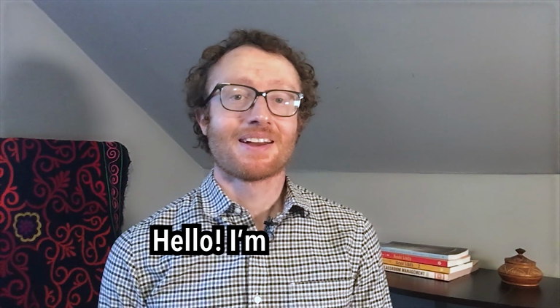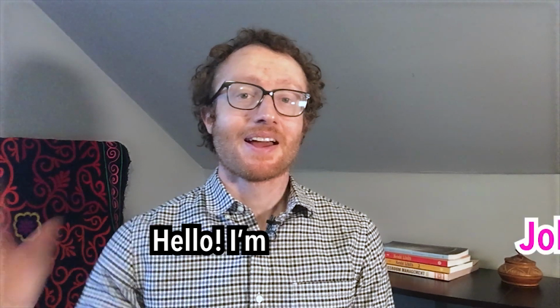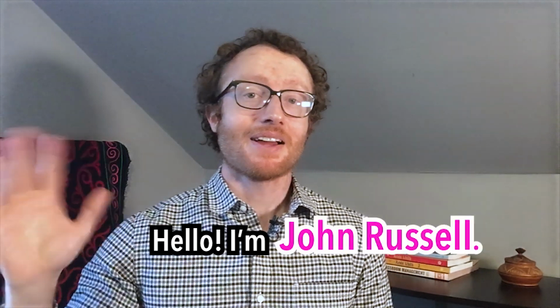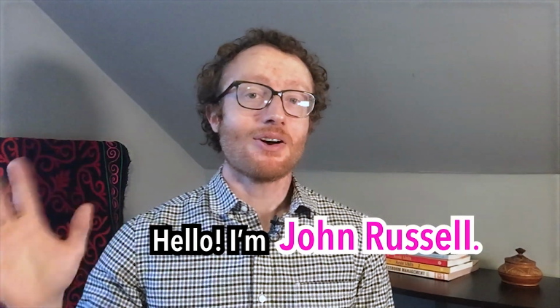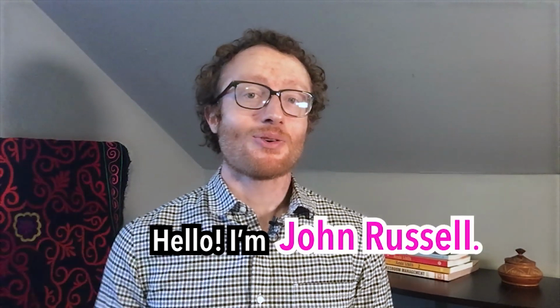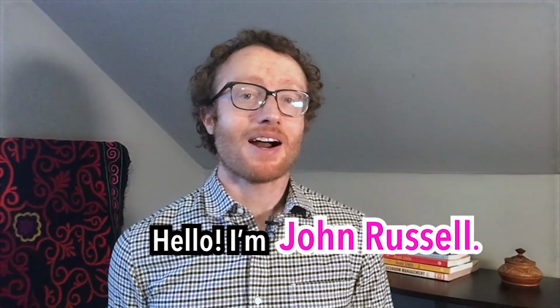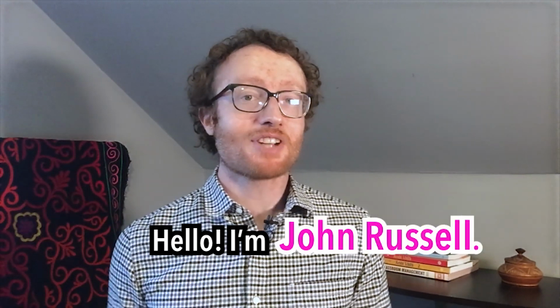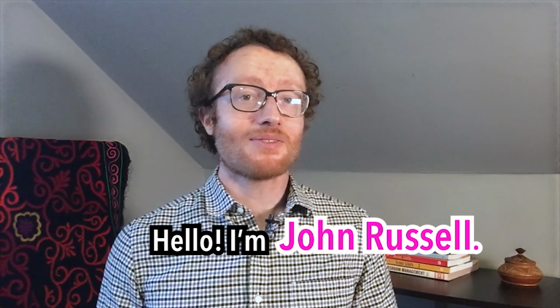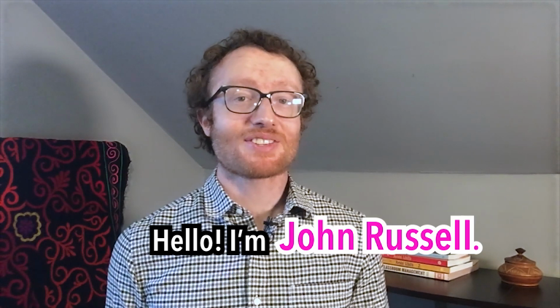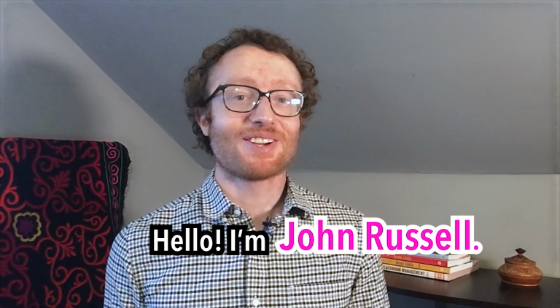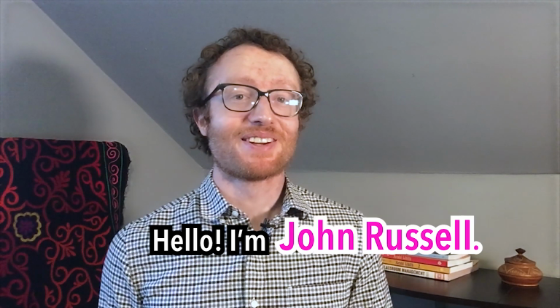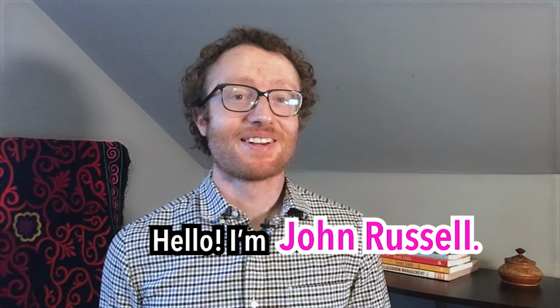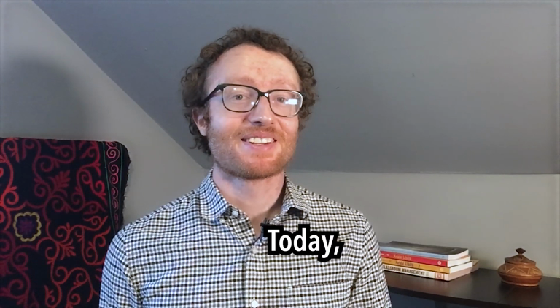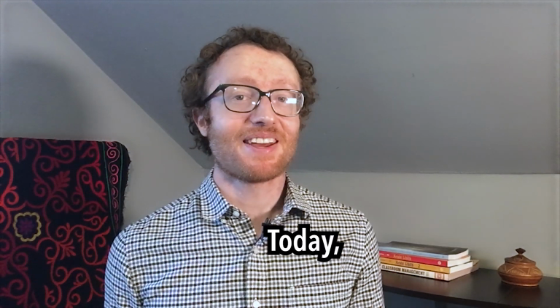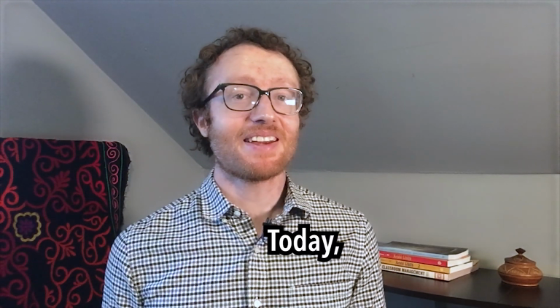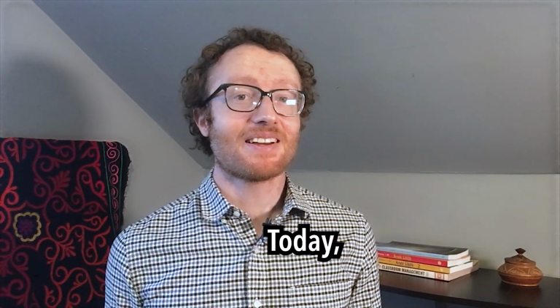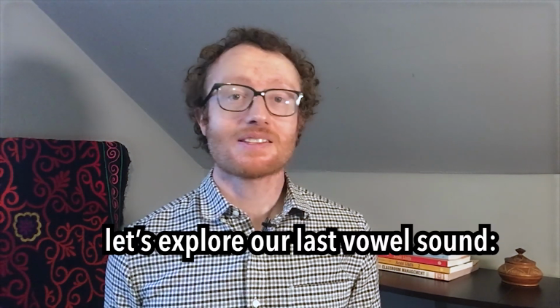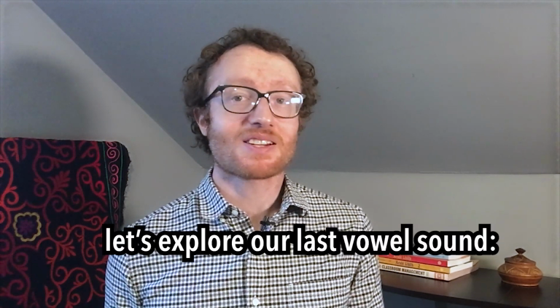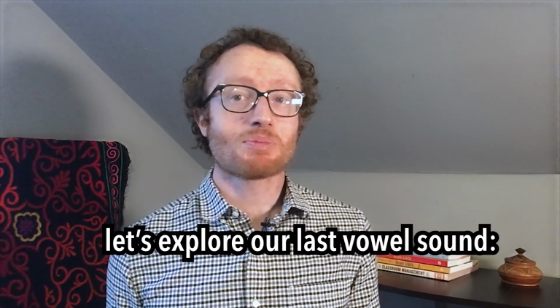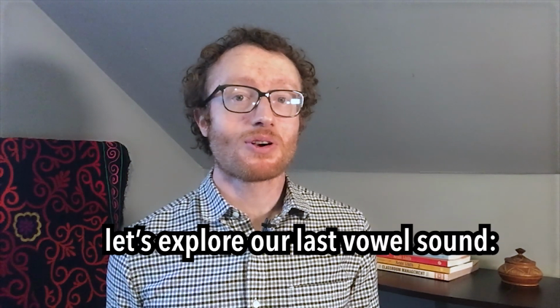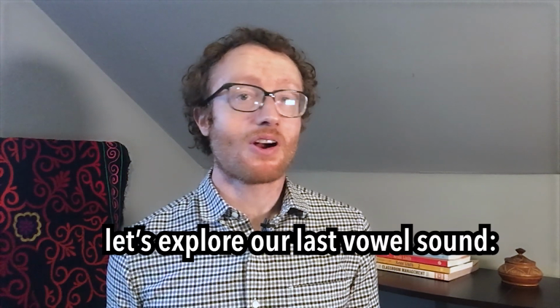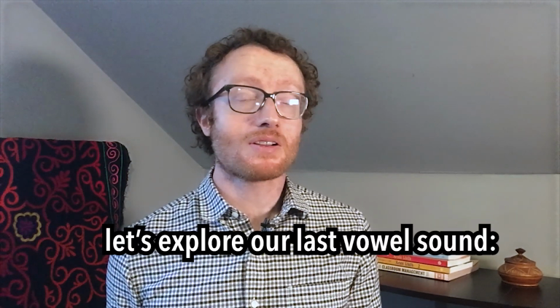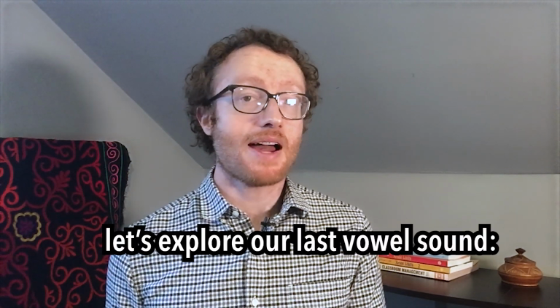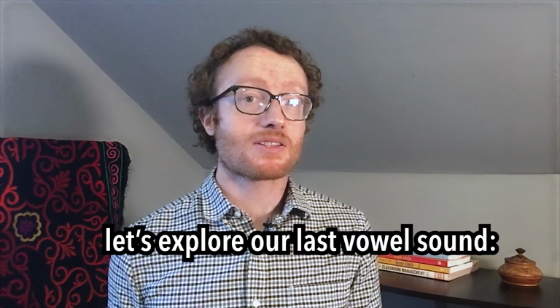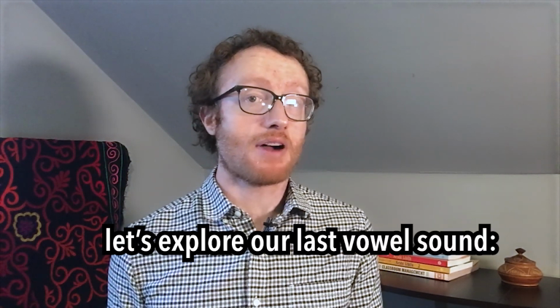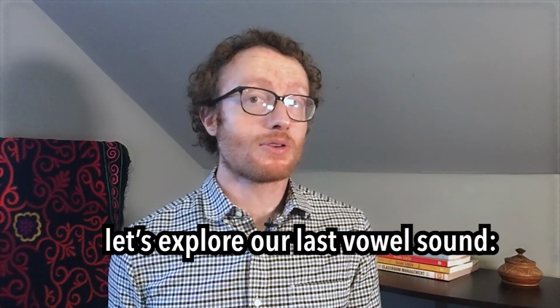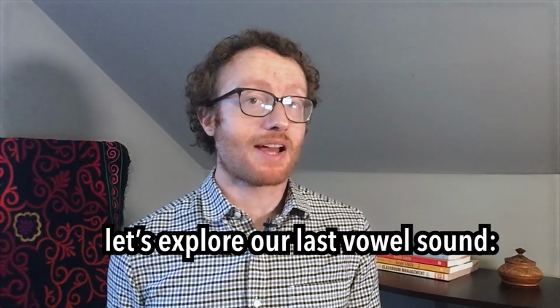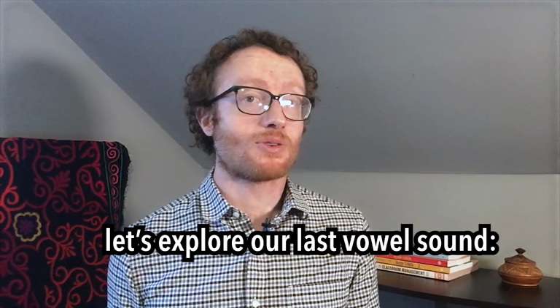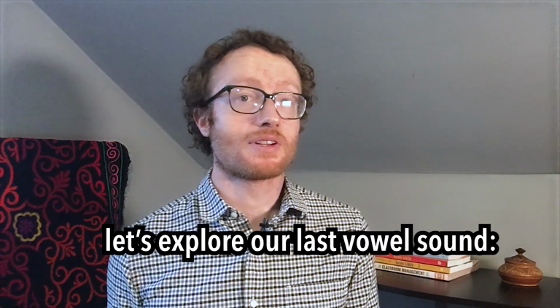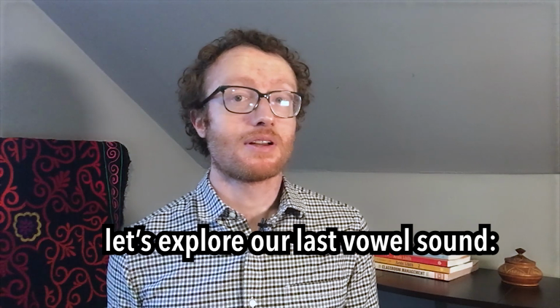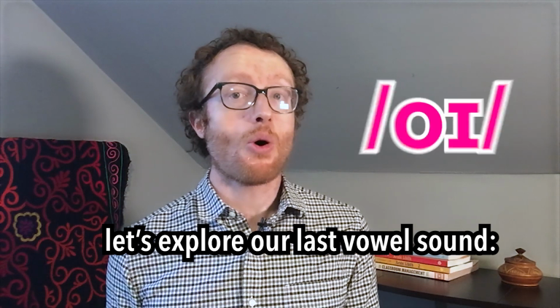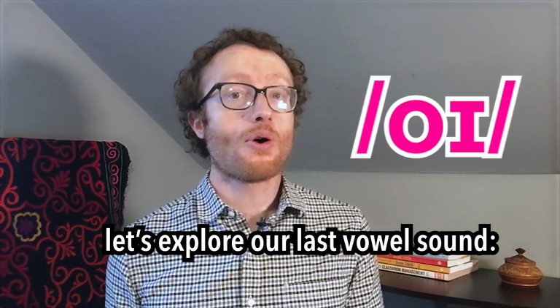Hello, I'm John Russell. Today, let's explore our last vowel sound: oy.